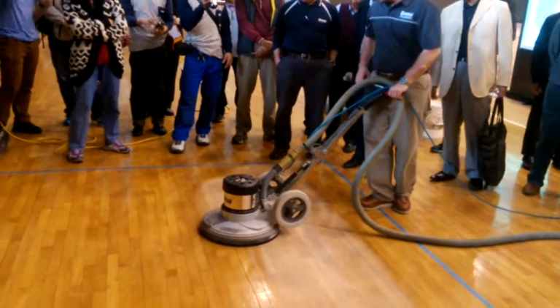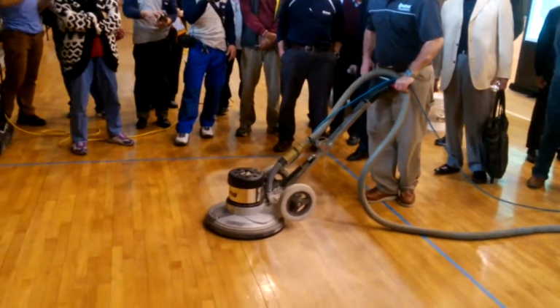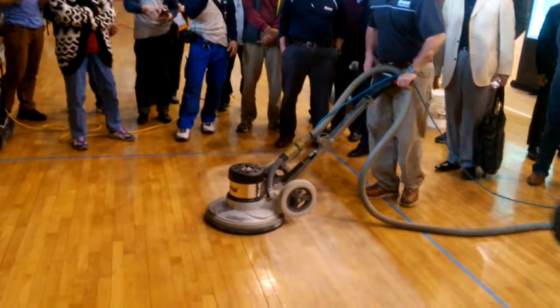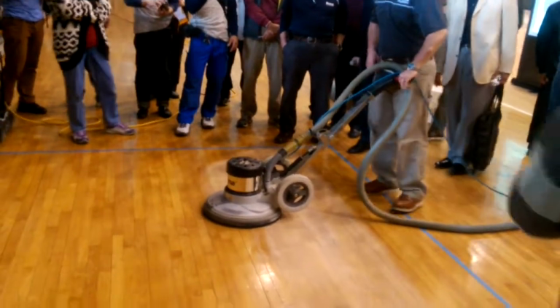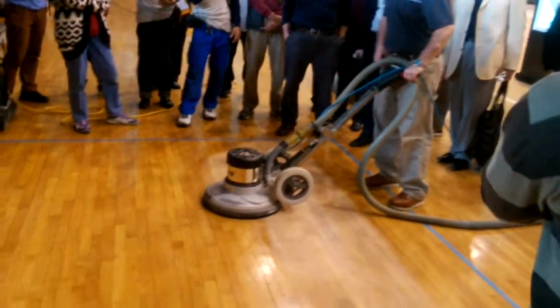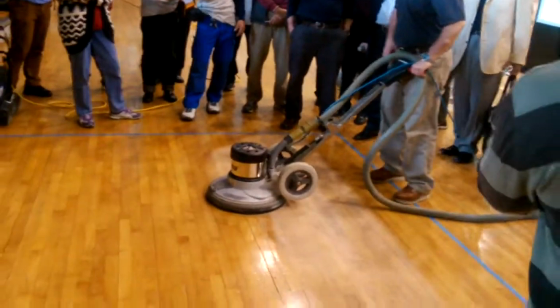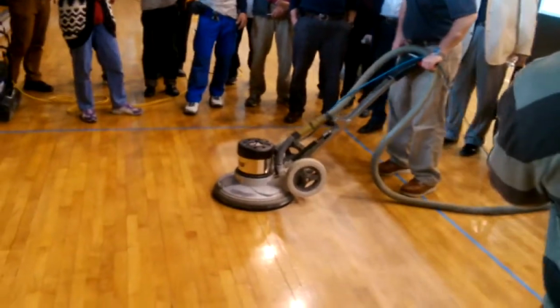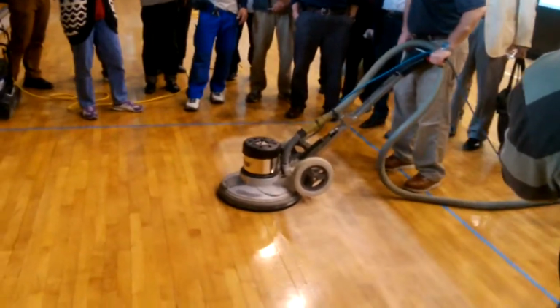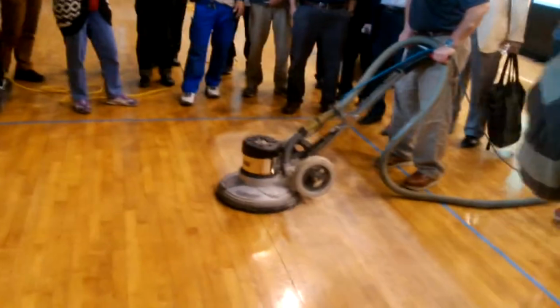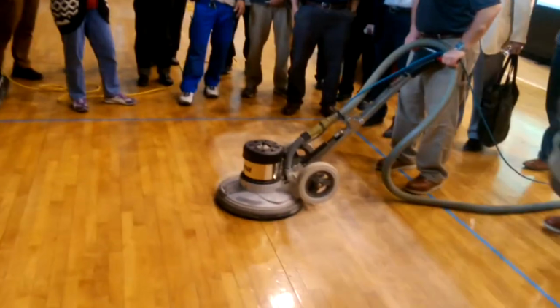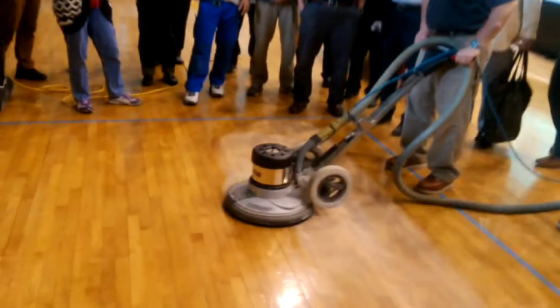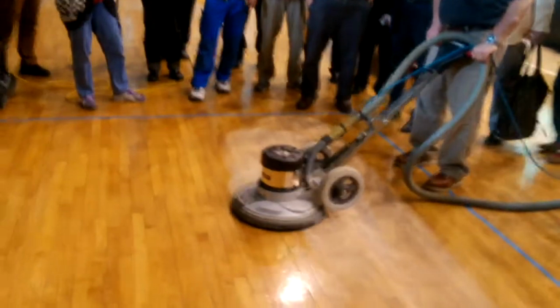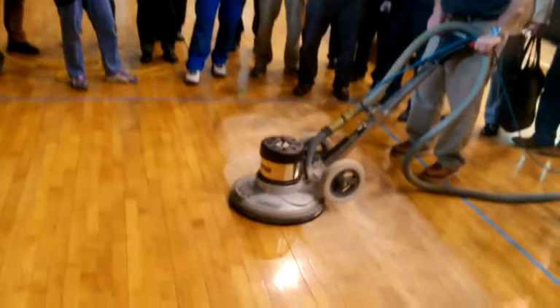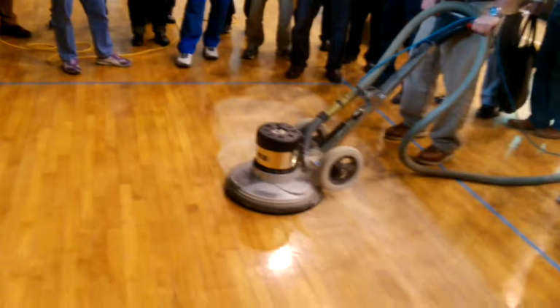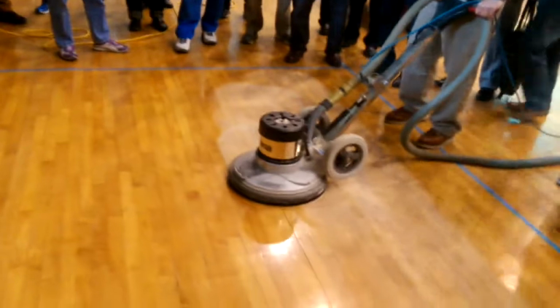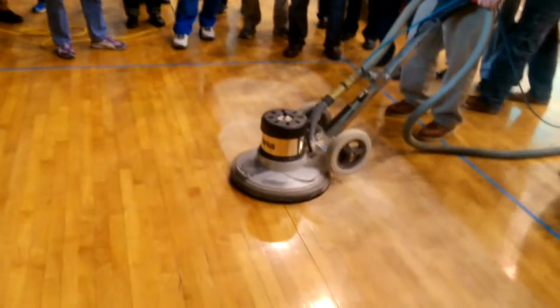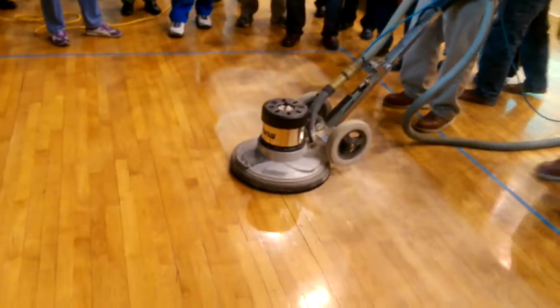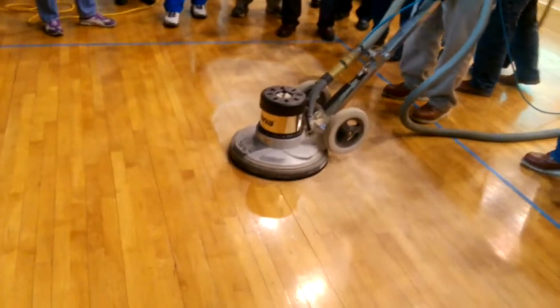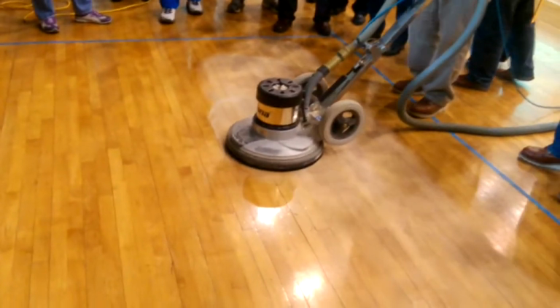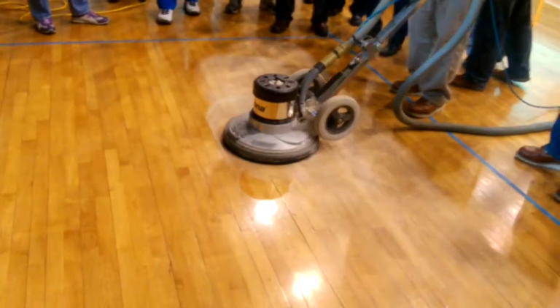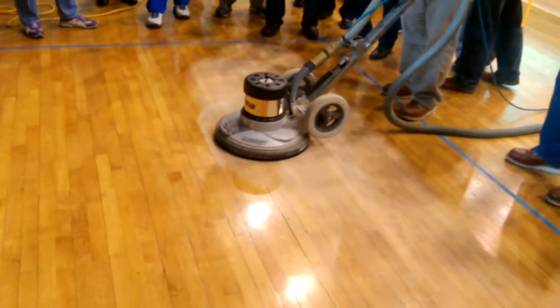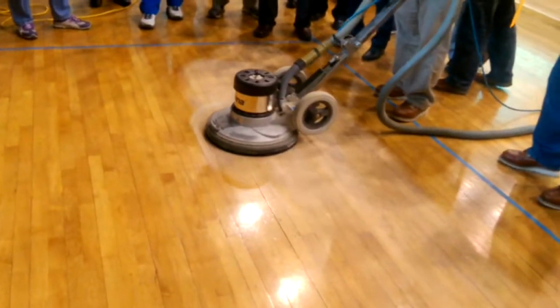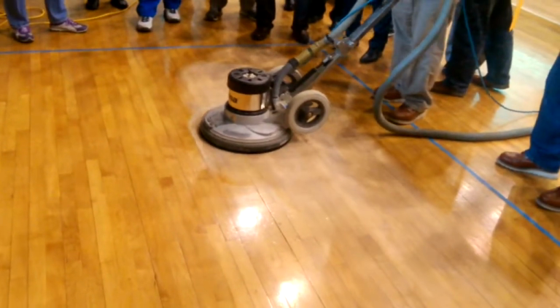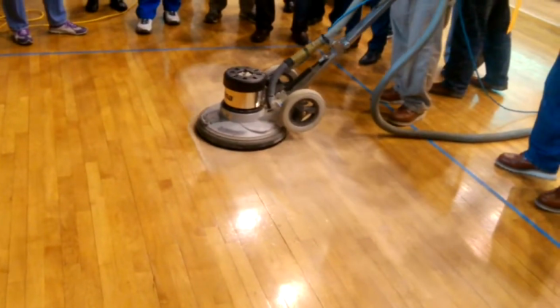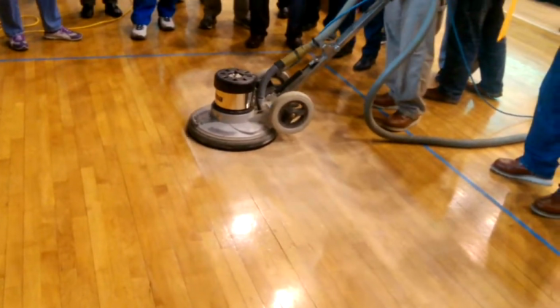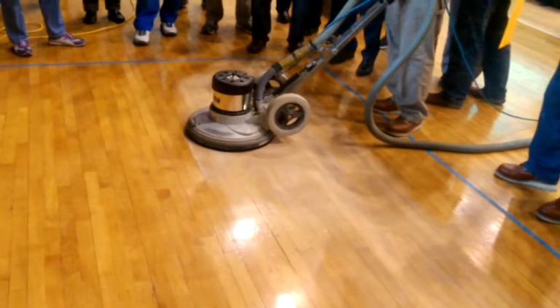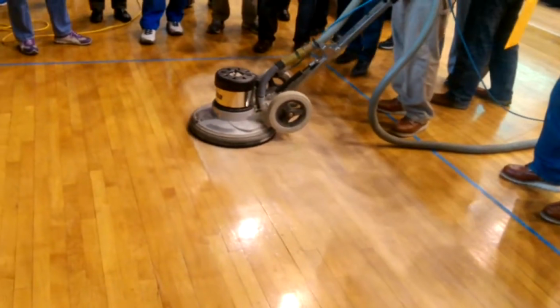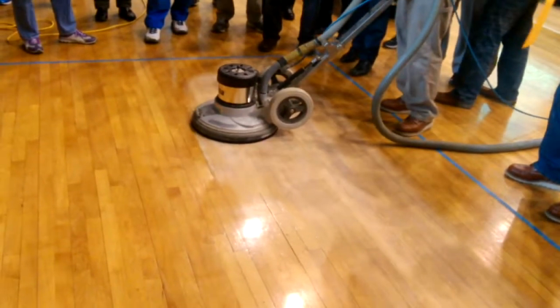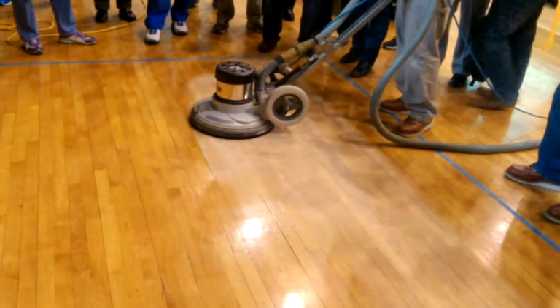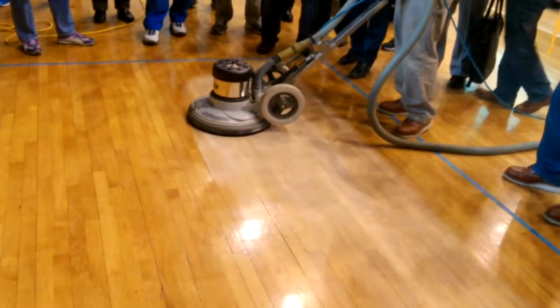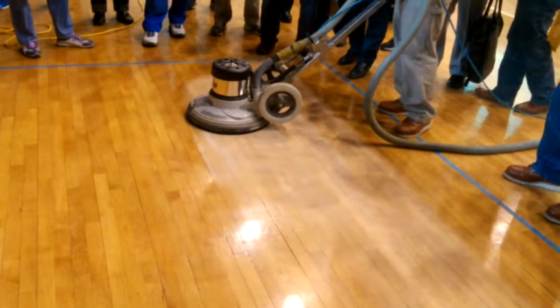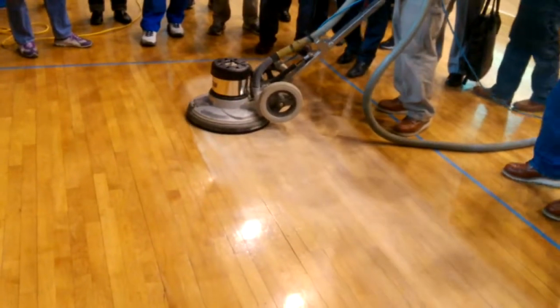We just wanted to shut the vacuum off for a second to give you an idea of the dust and the amount of abrading that's happening.